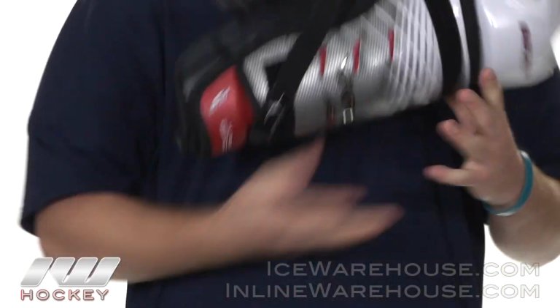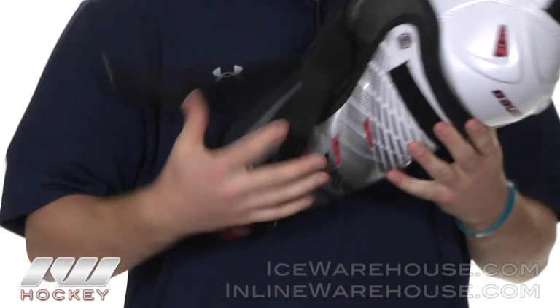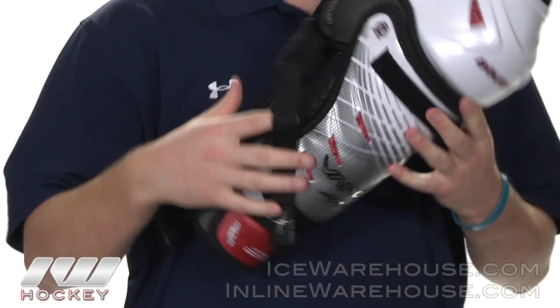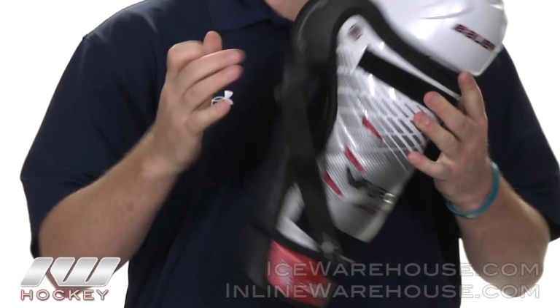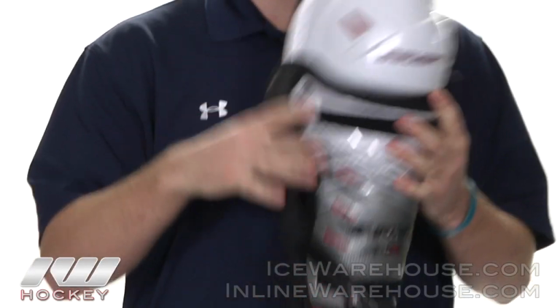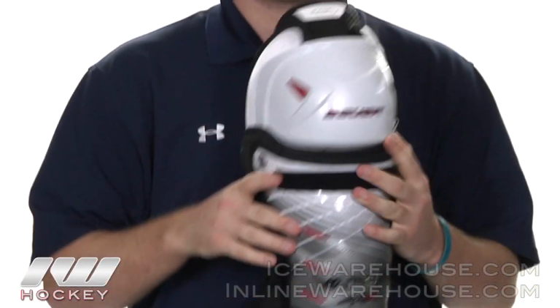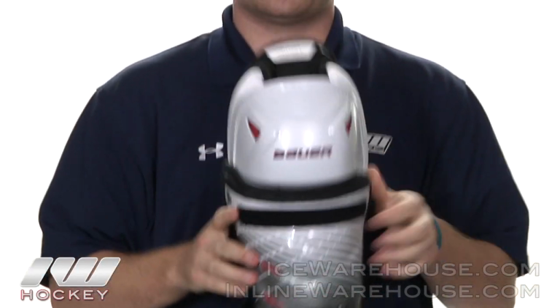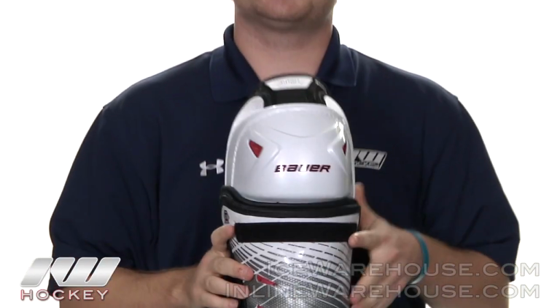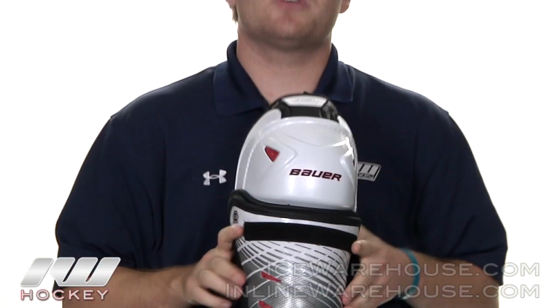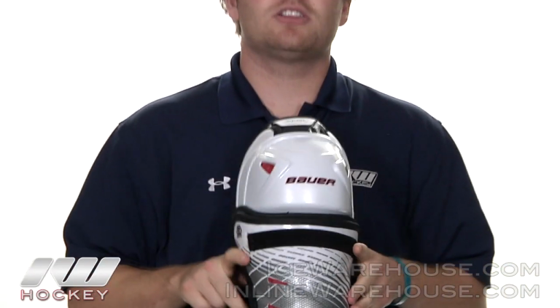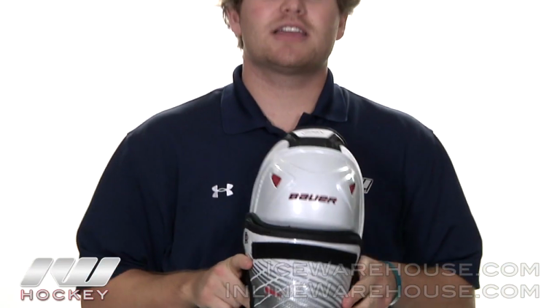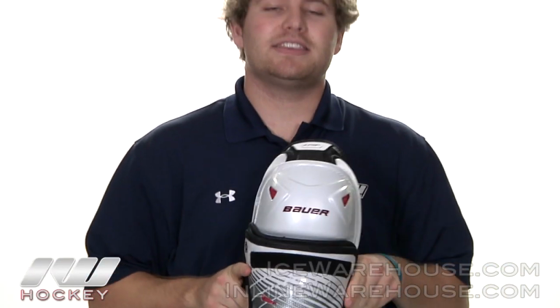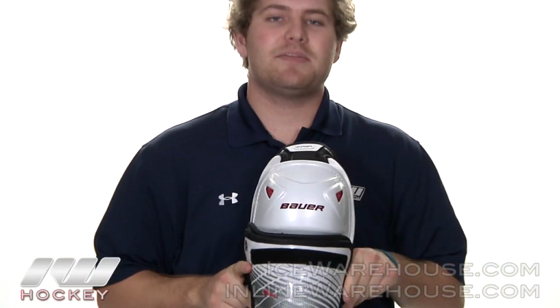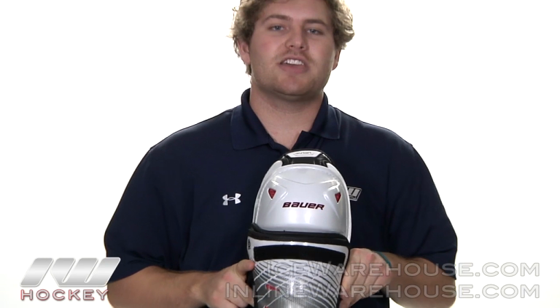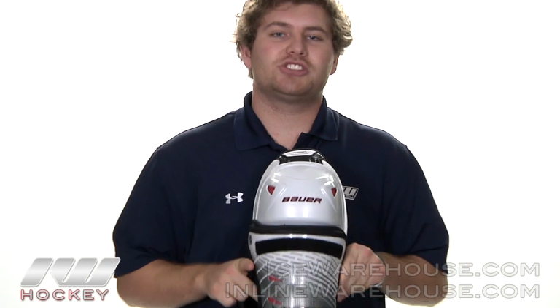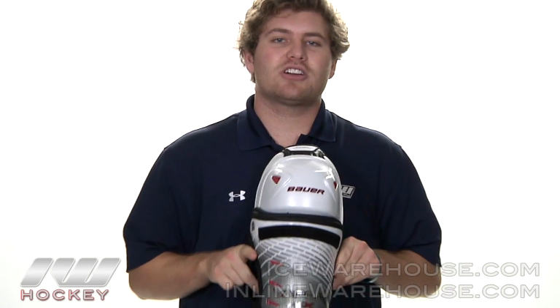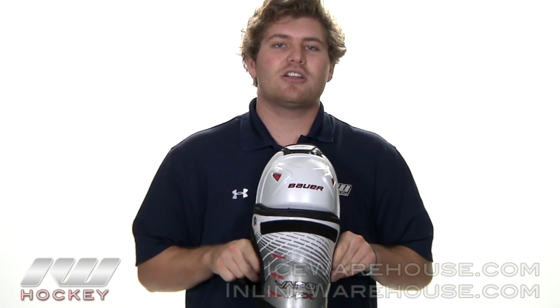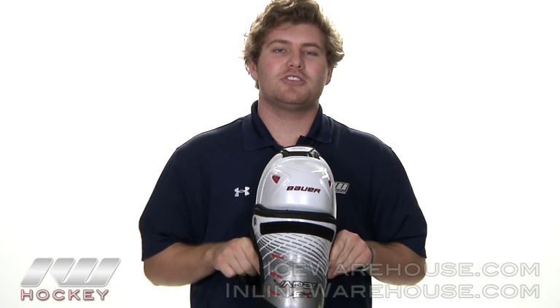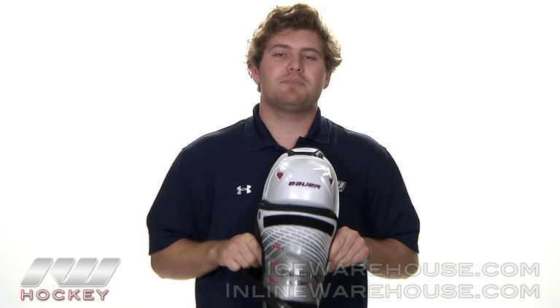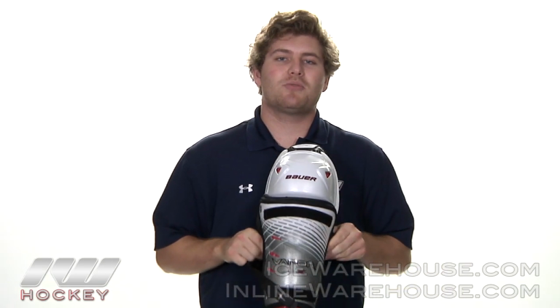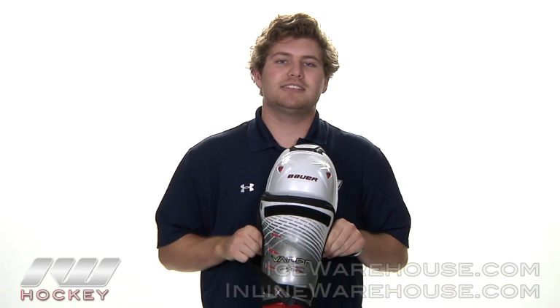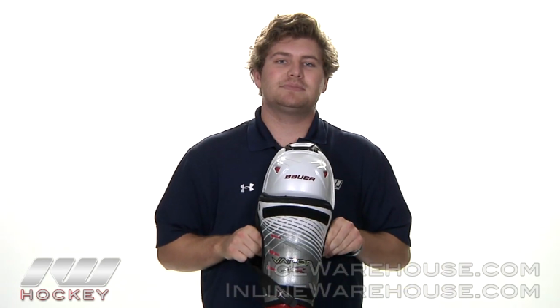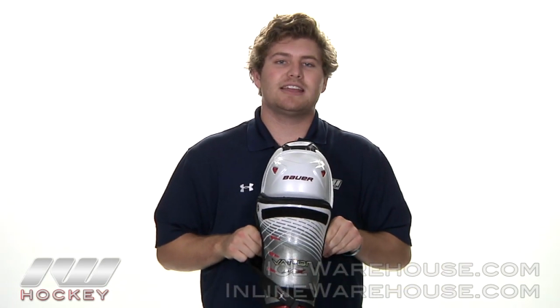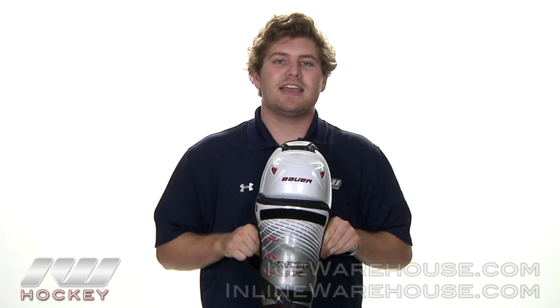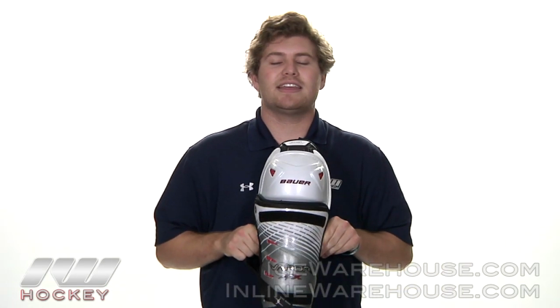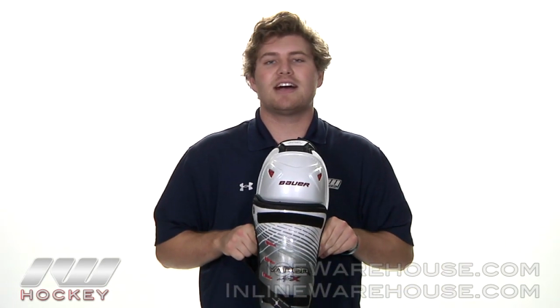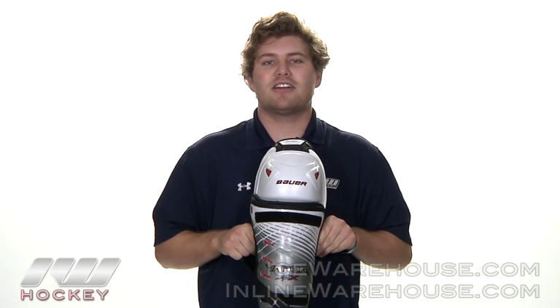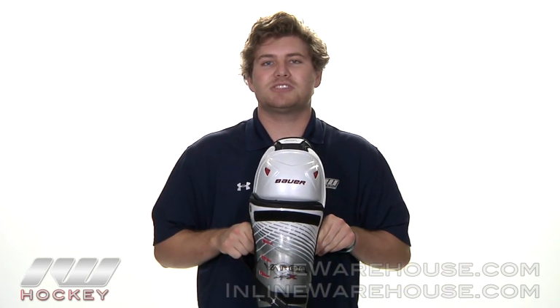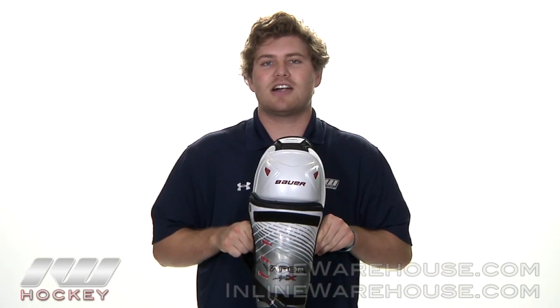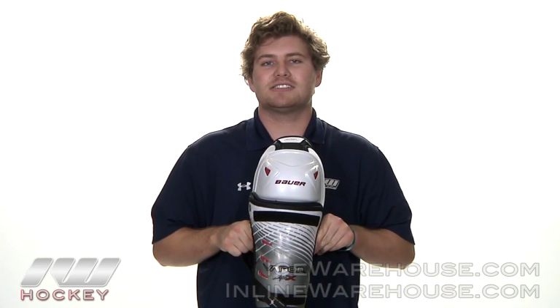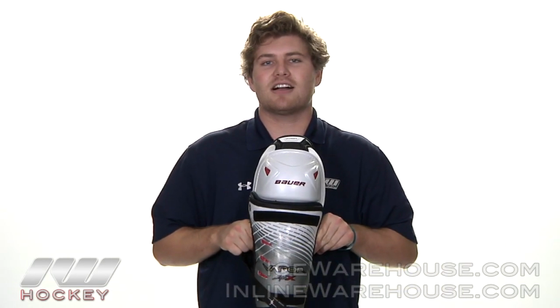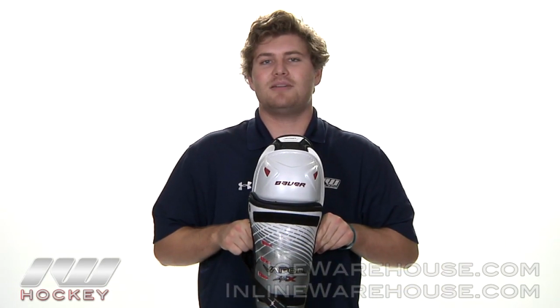Thanks for watching — that was just a quick look at the APX shin guard. You can pick one of these up today at inlinericewarehouse.com.